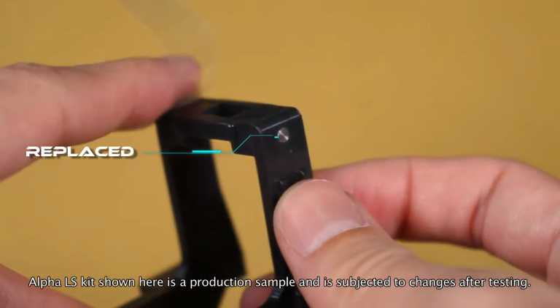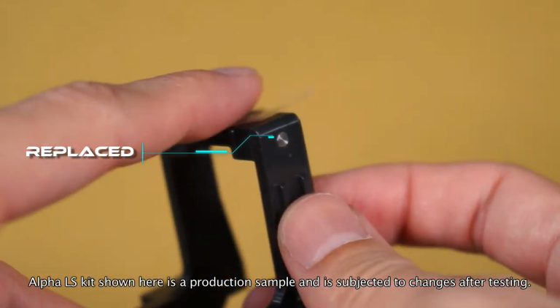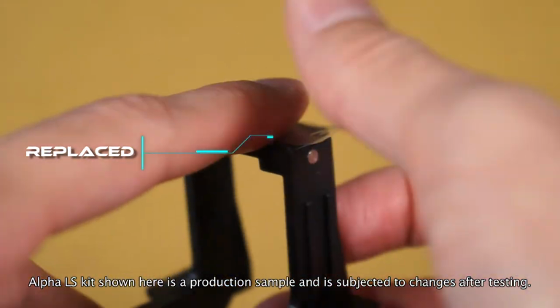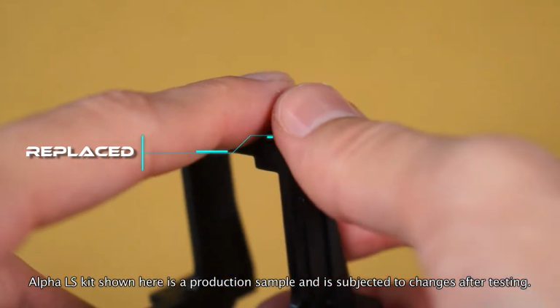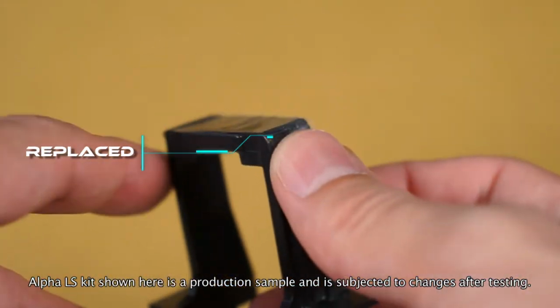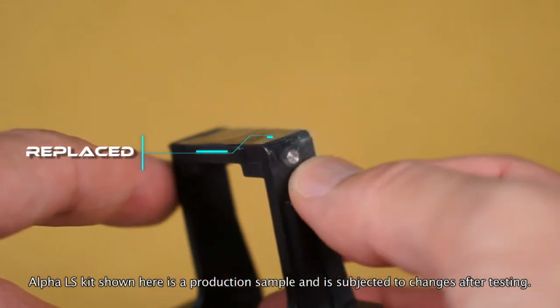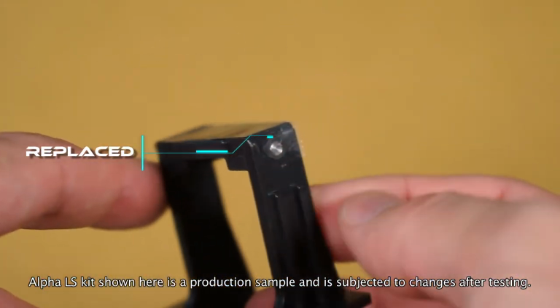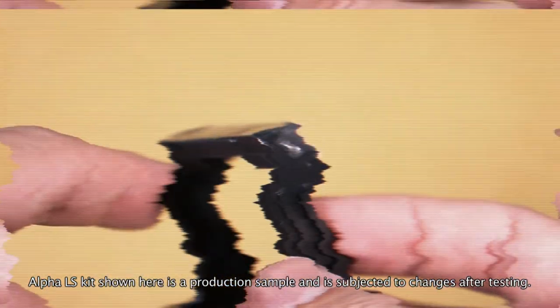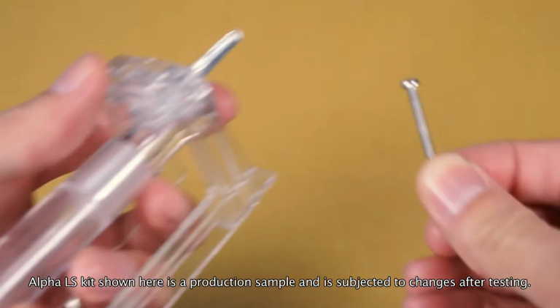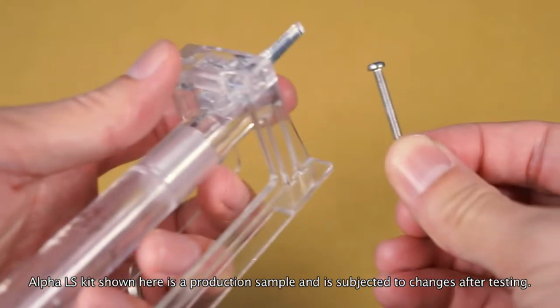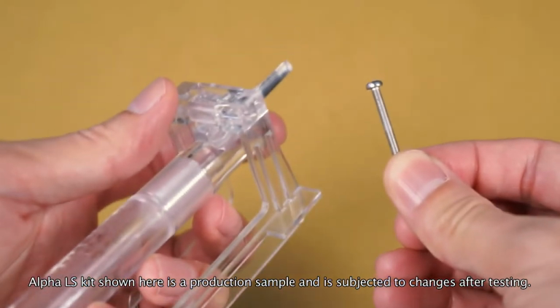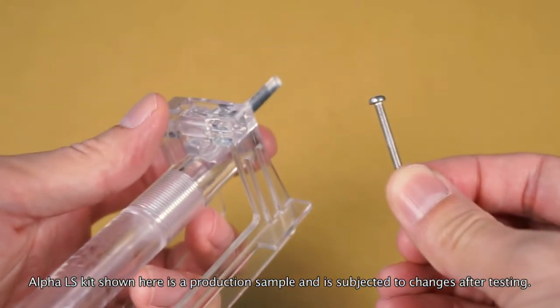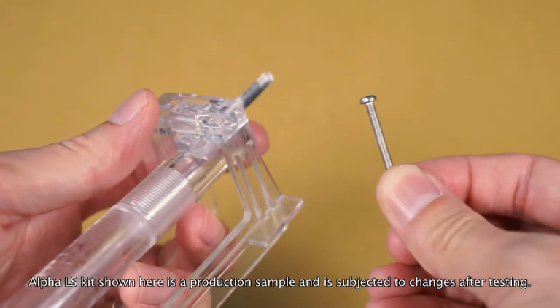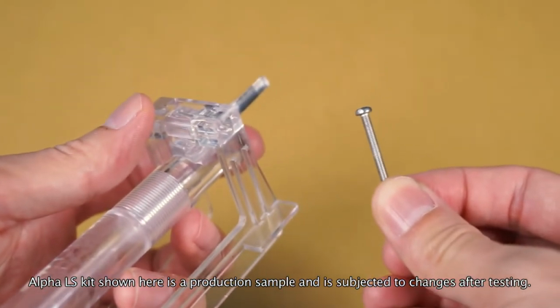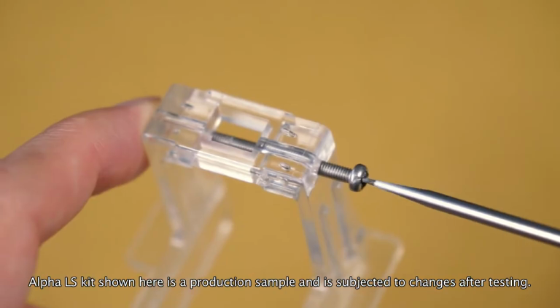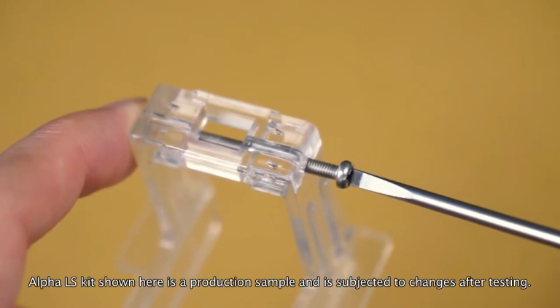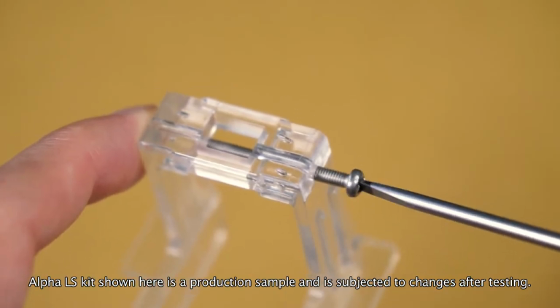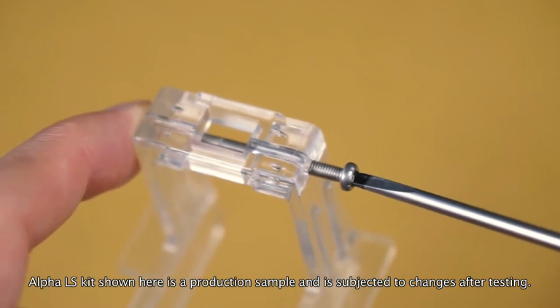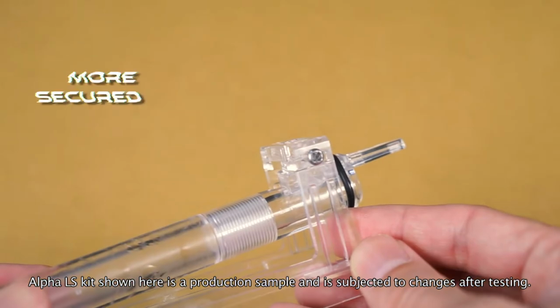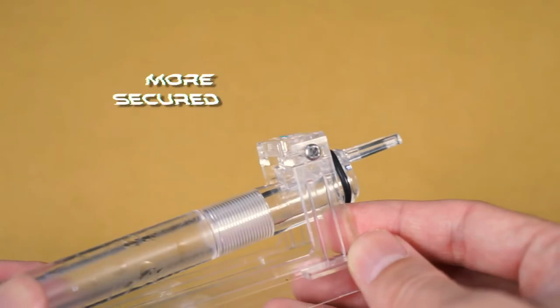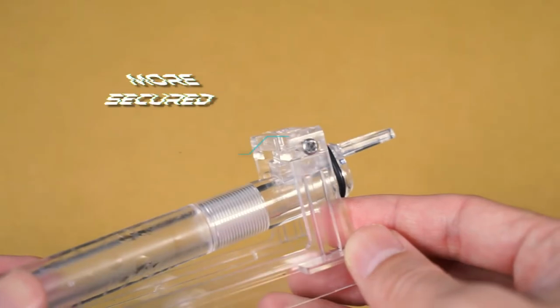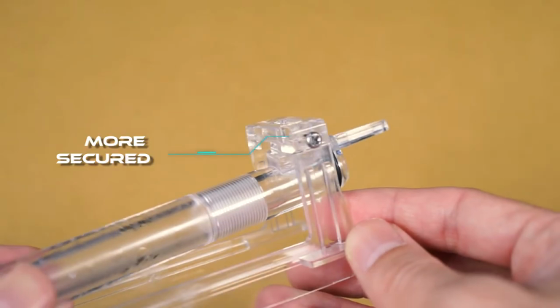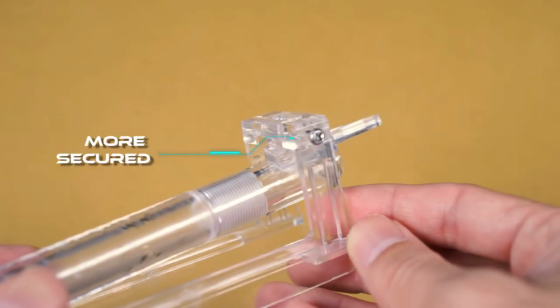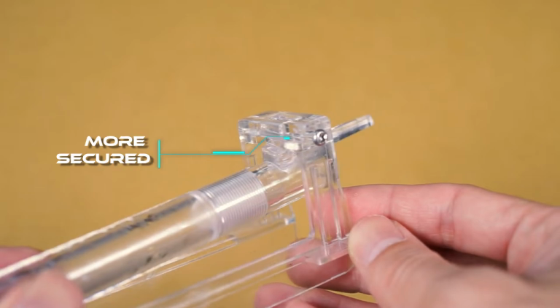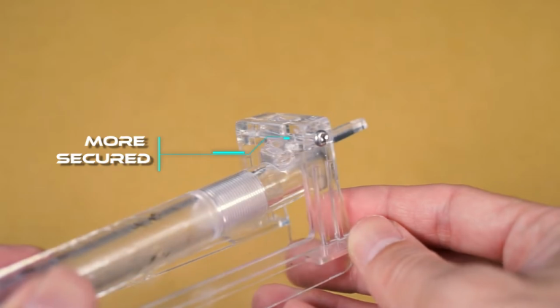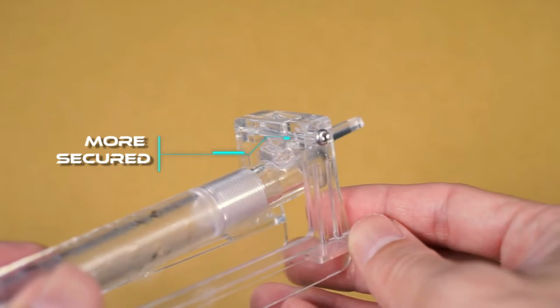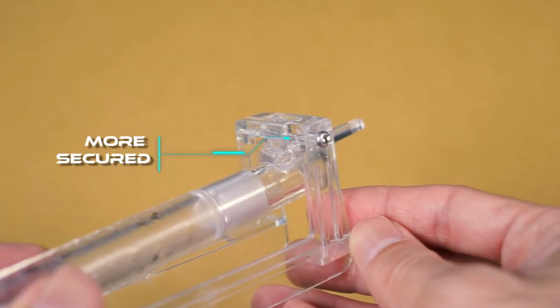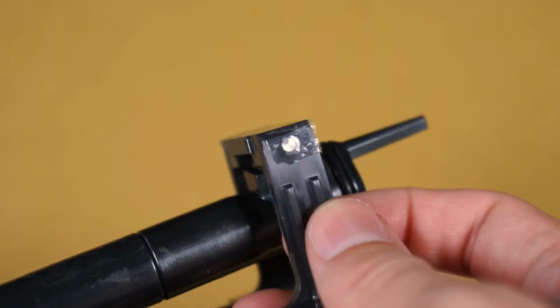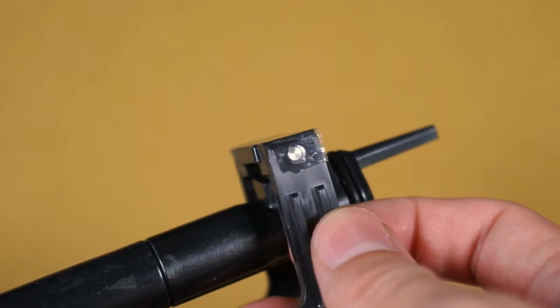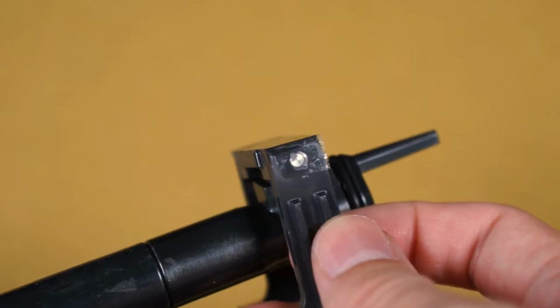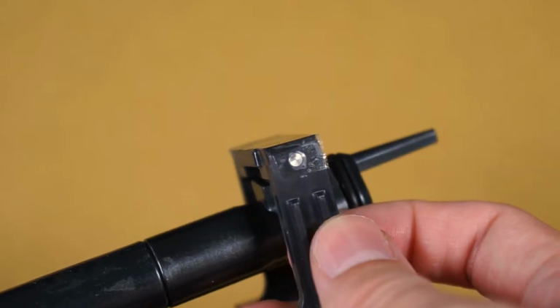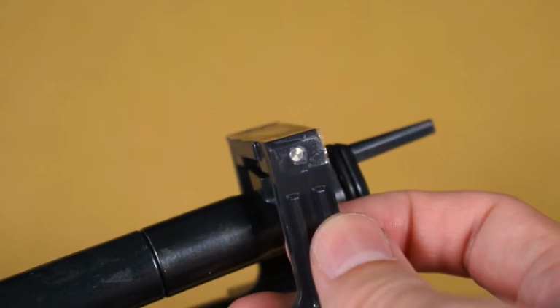We have replaced the boat sled pin with a screw. Now it is secured snugly without the need of using tape.